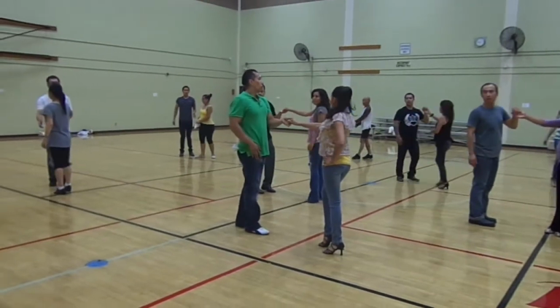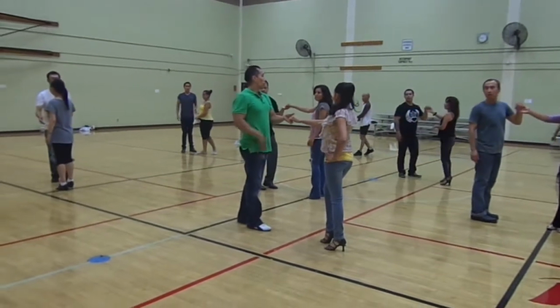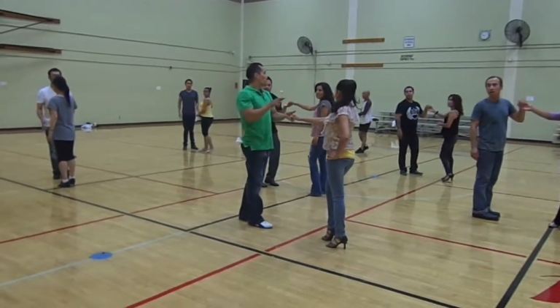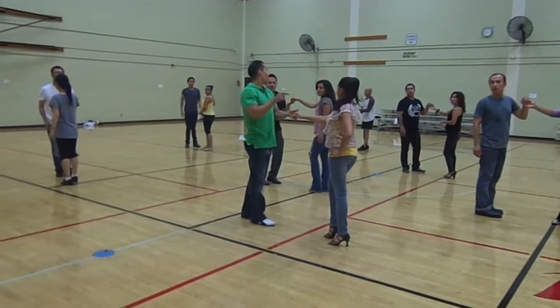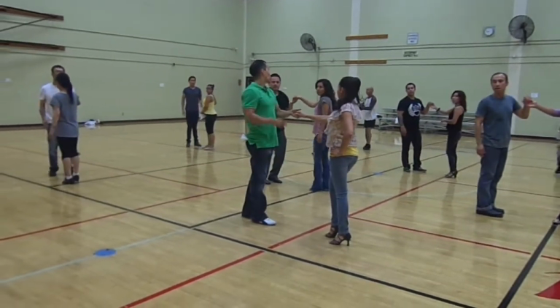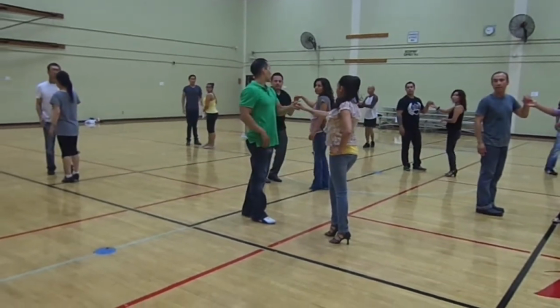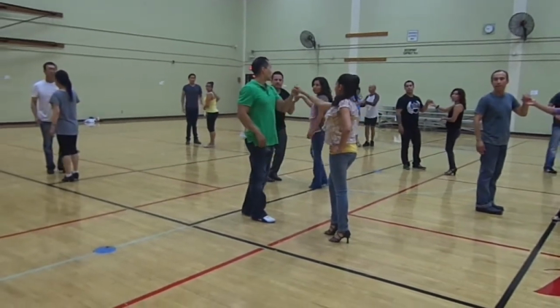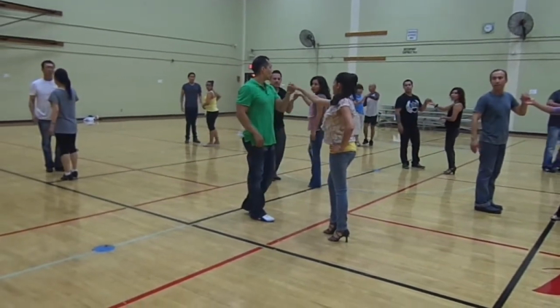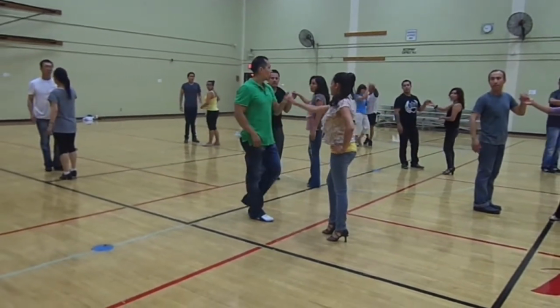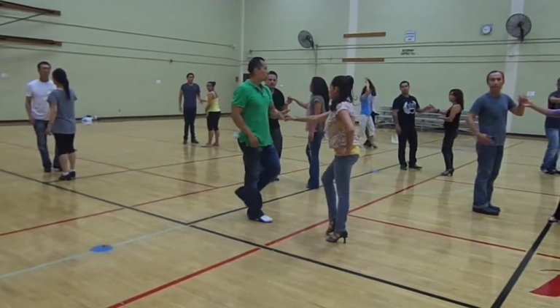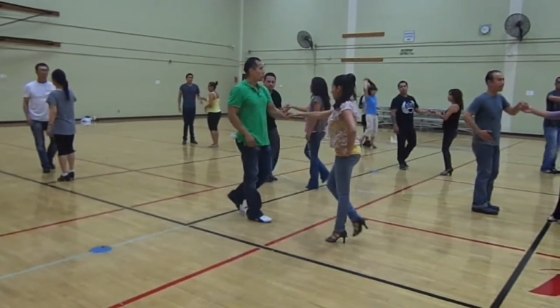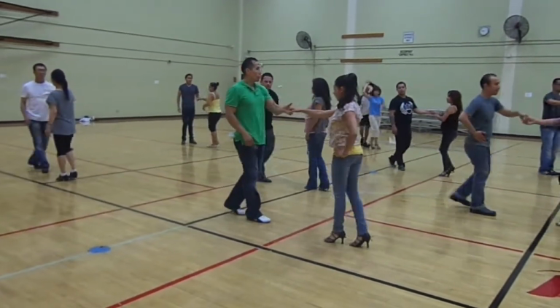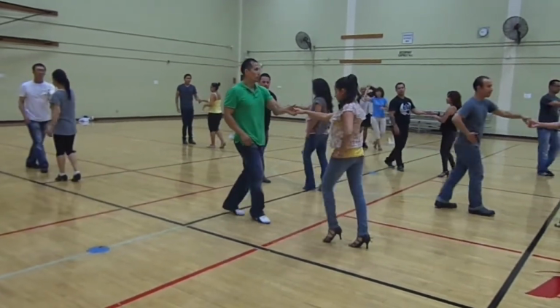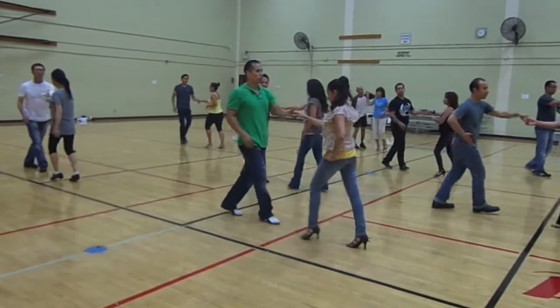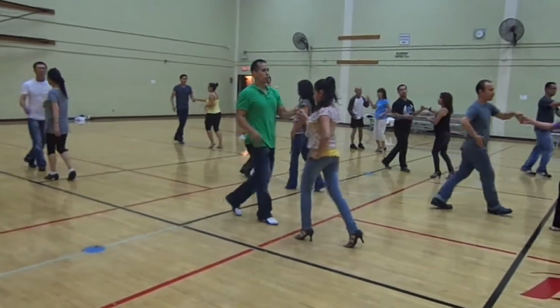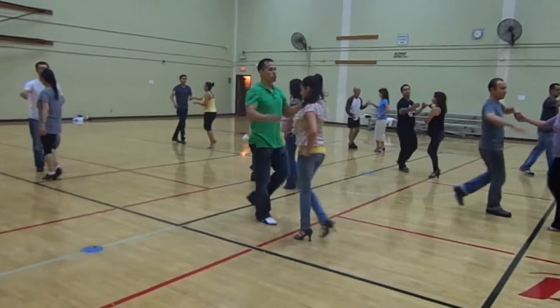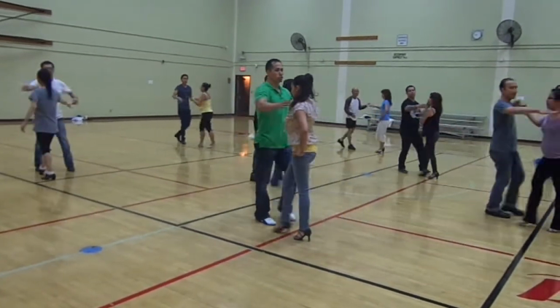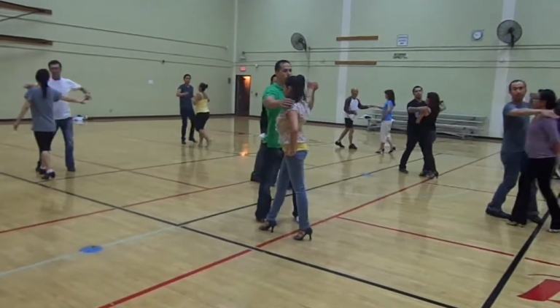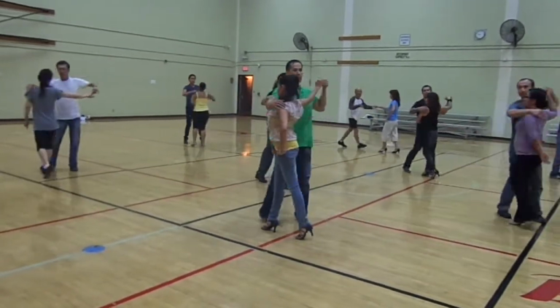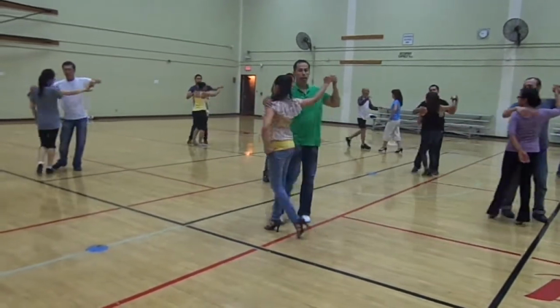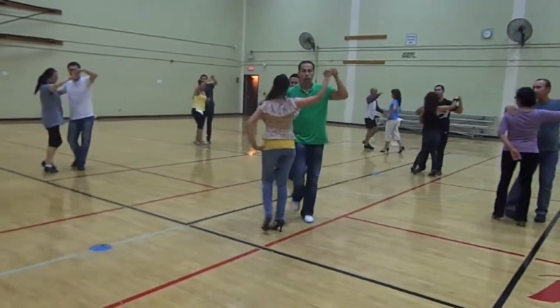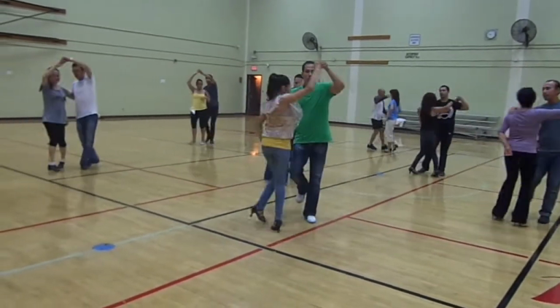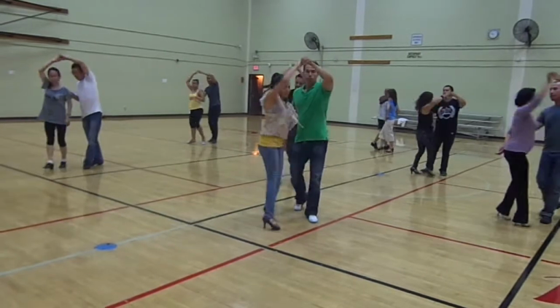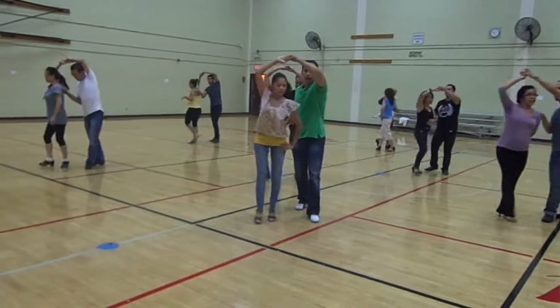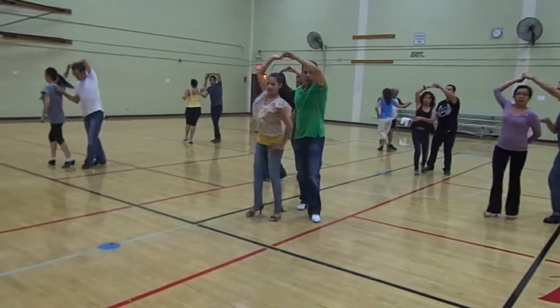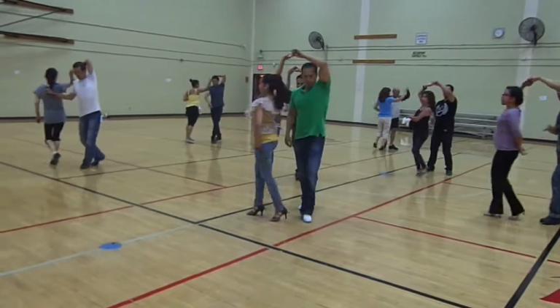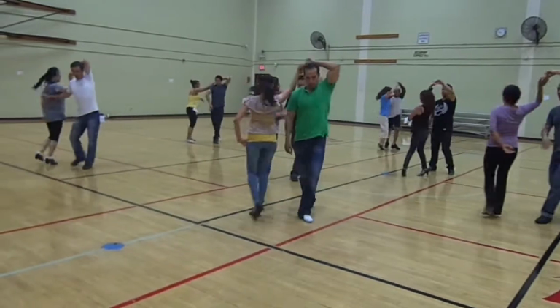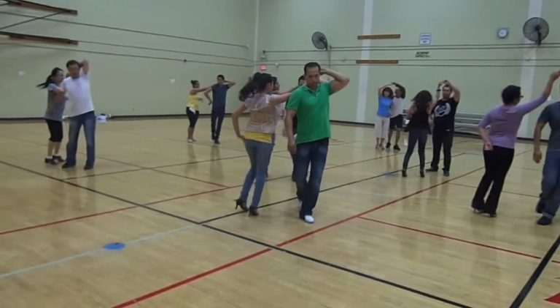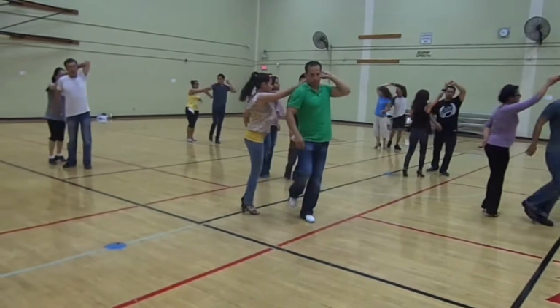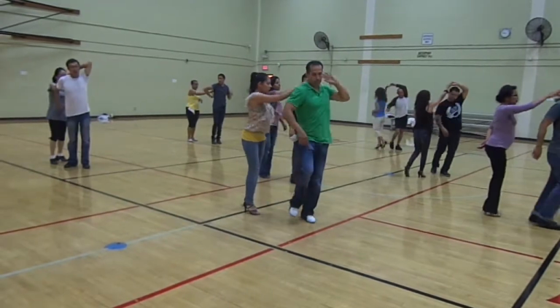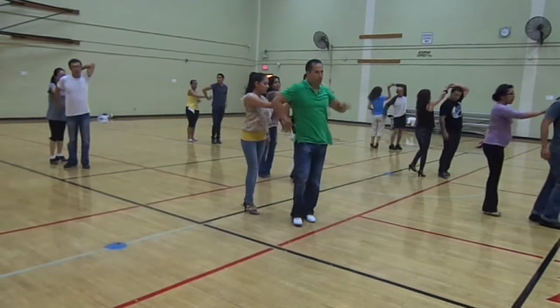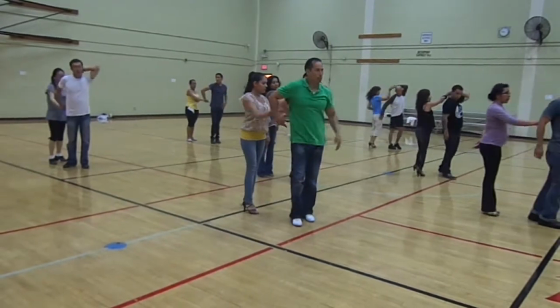From here we're going to go over. One, two, three, five, six, seven.